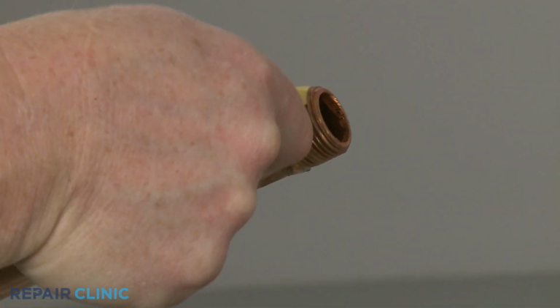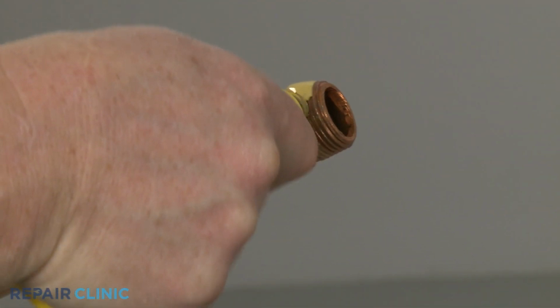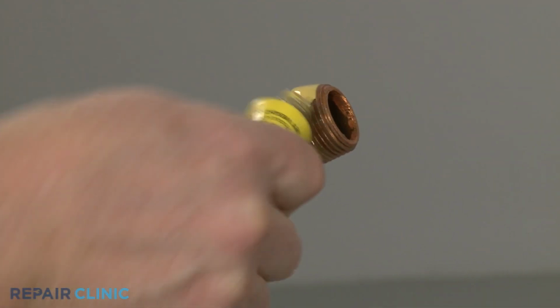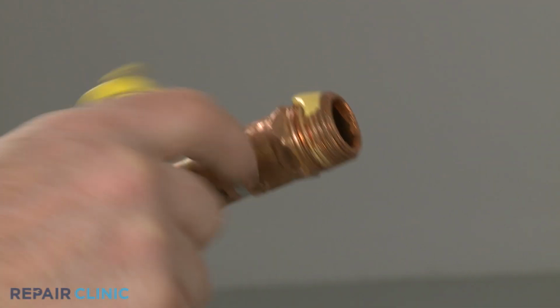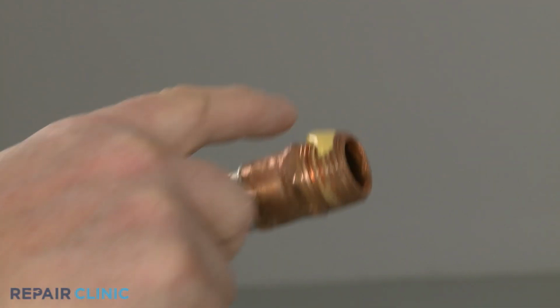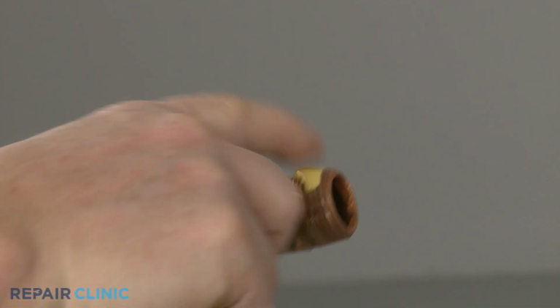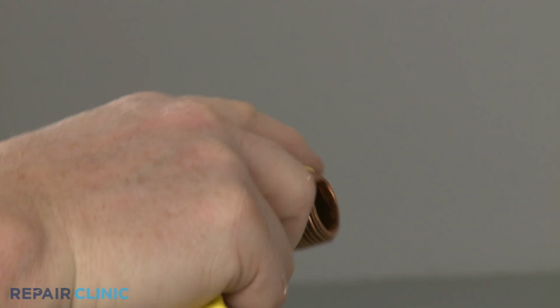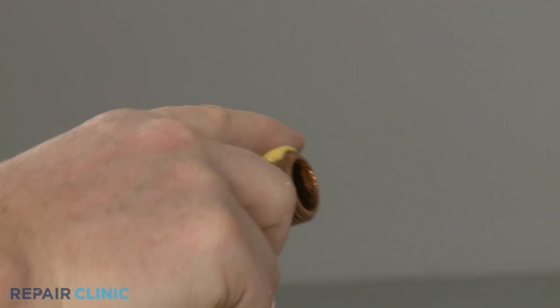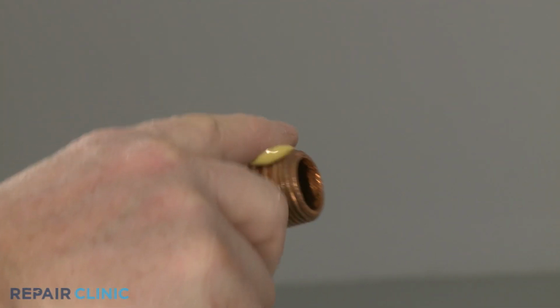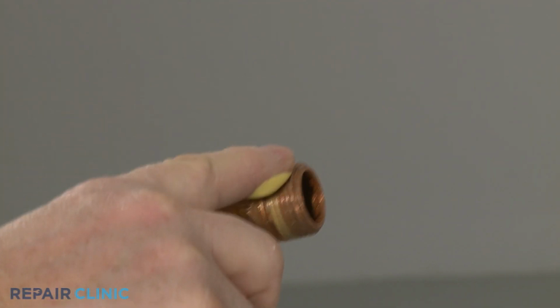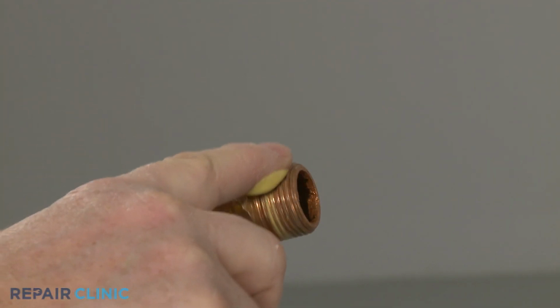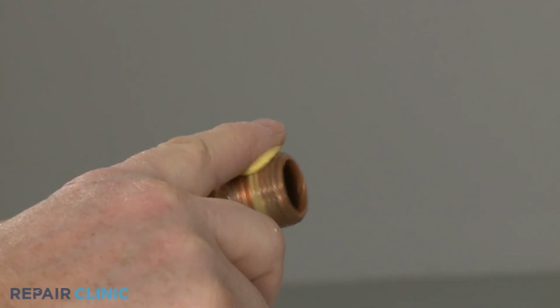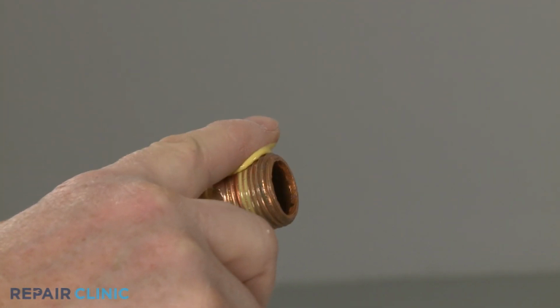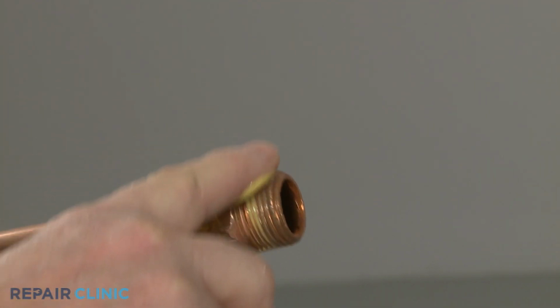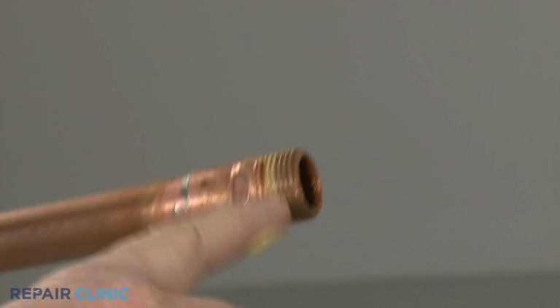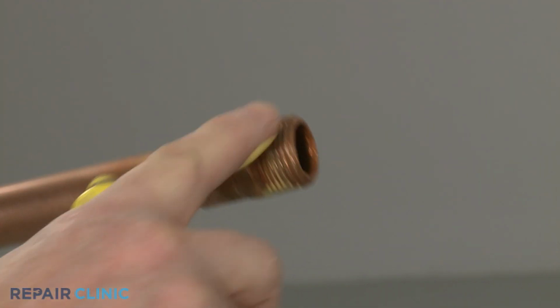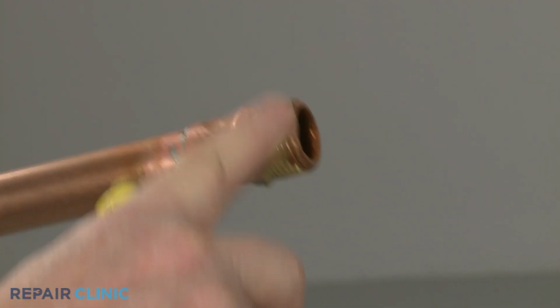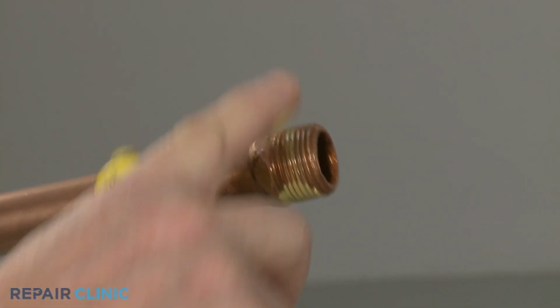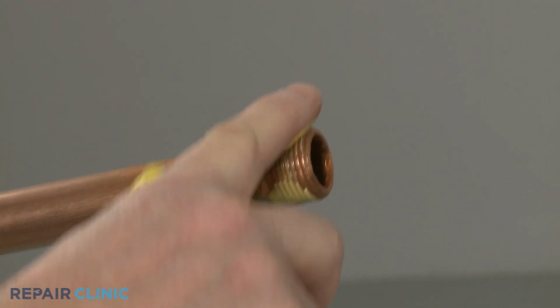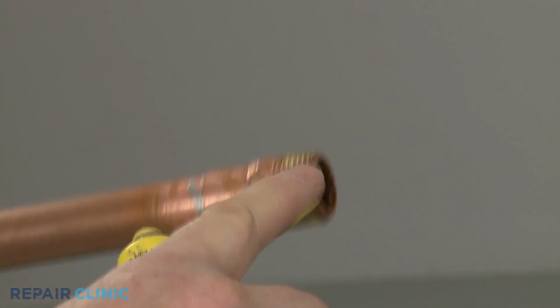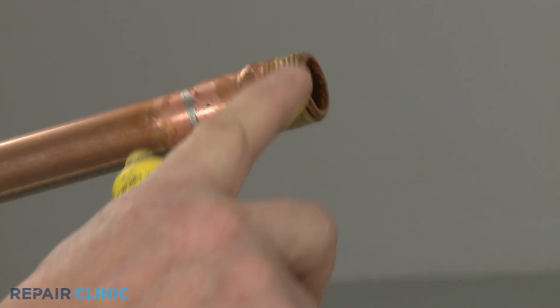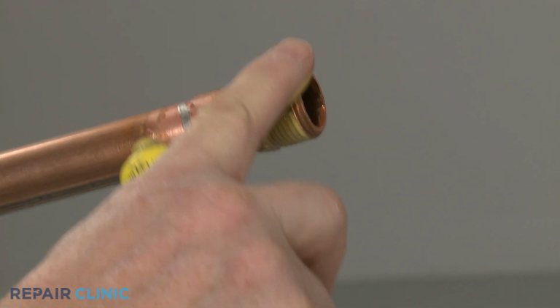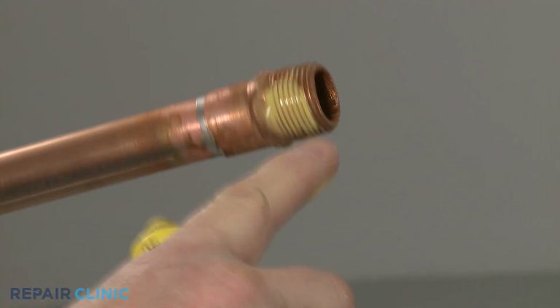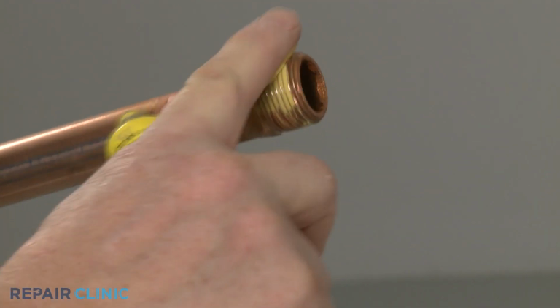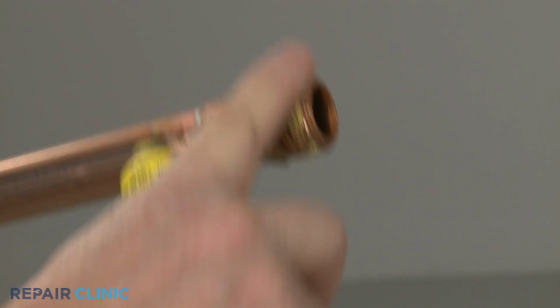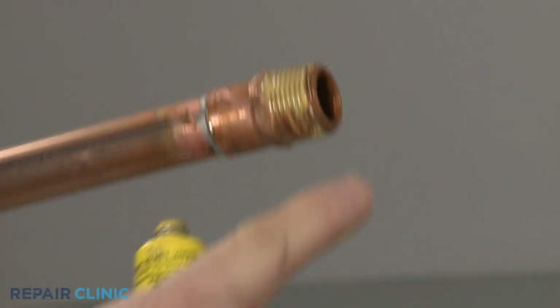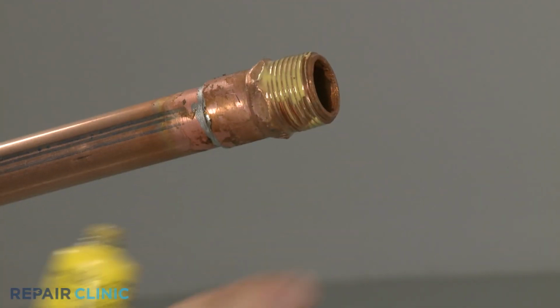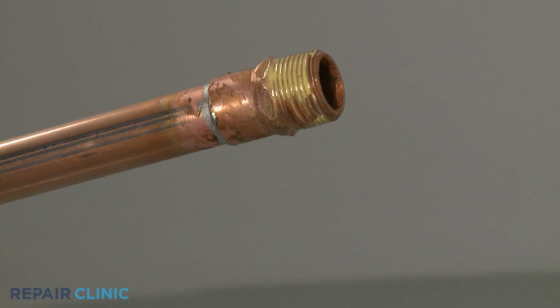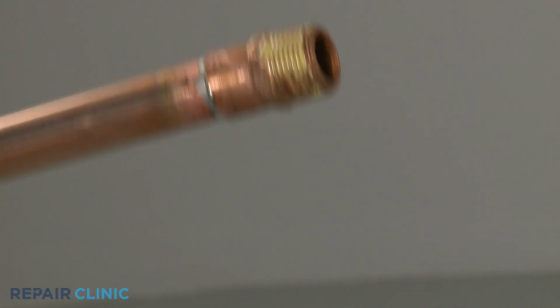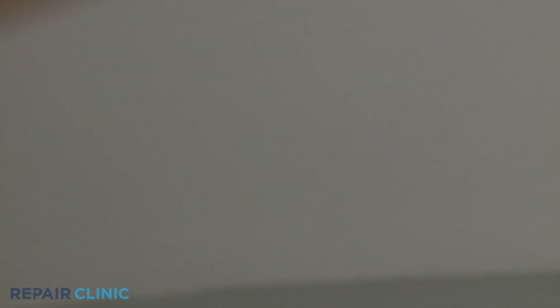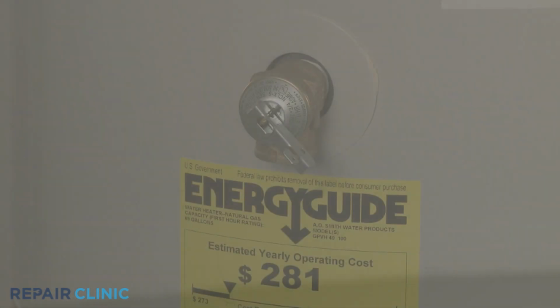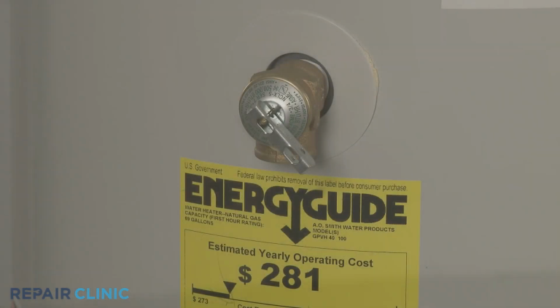Apply some sealant to the threads of the discharge tube, then thread the tube into the new valve.